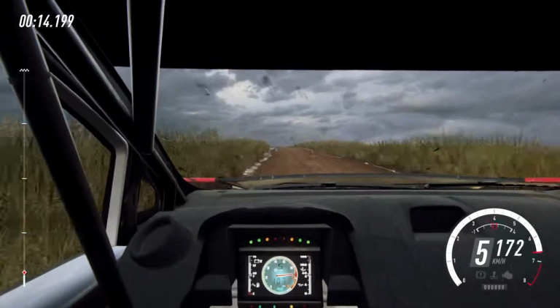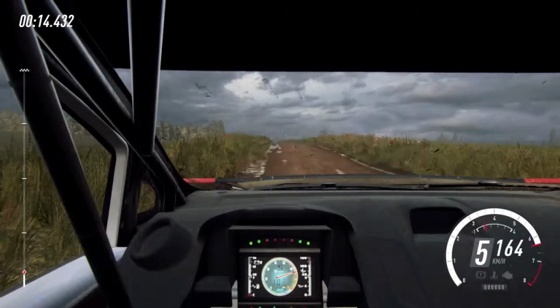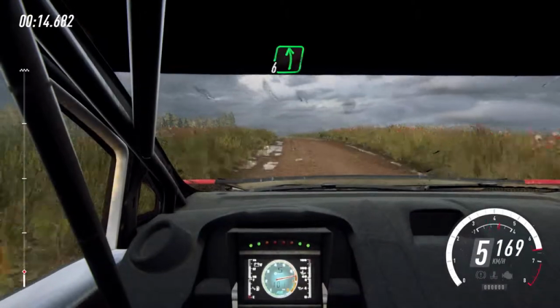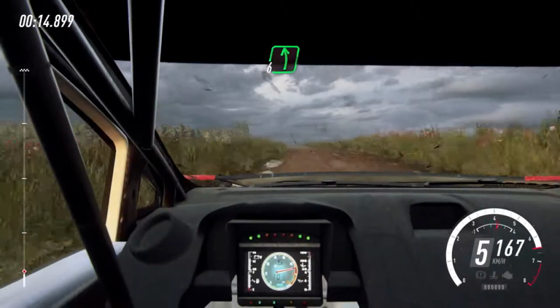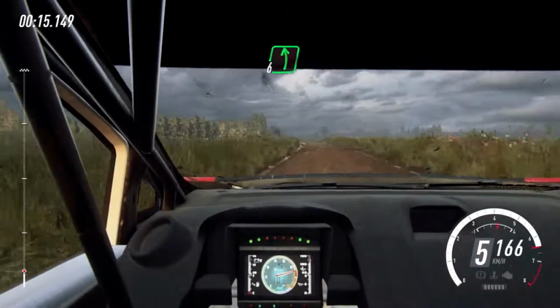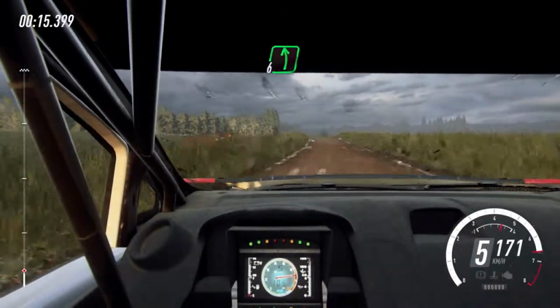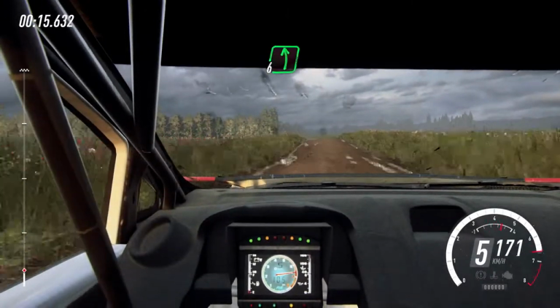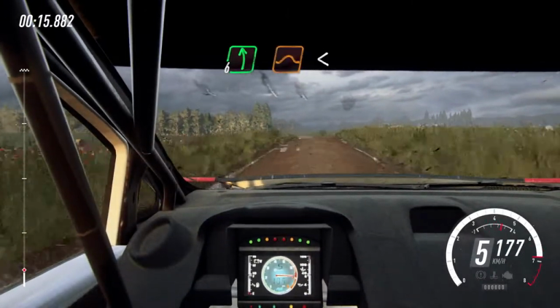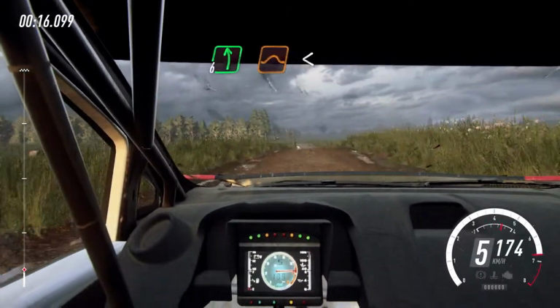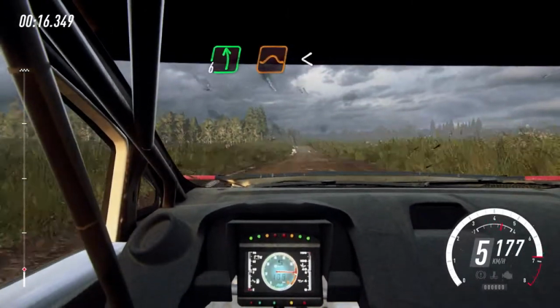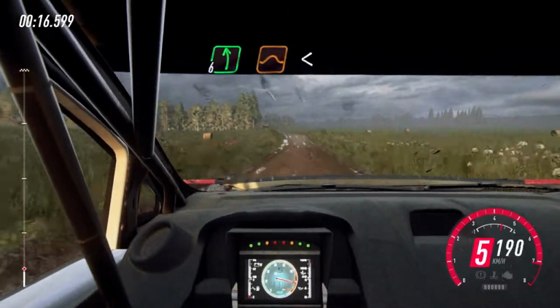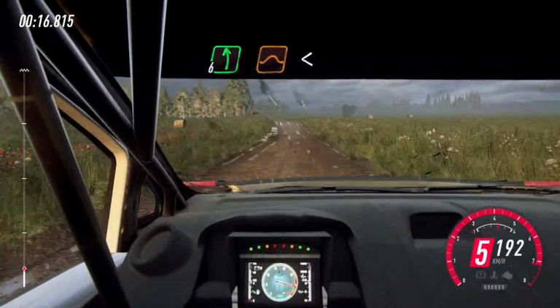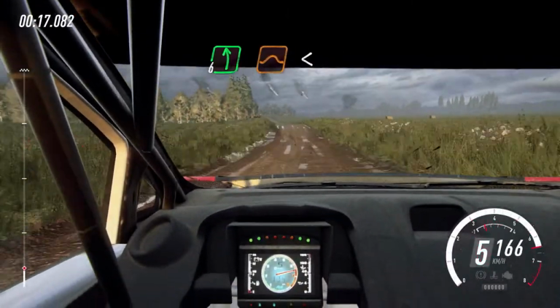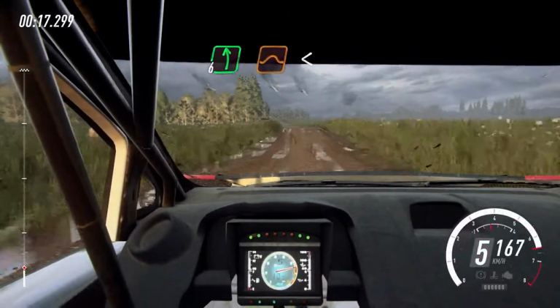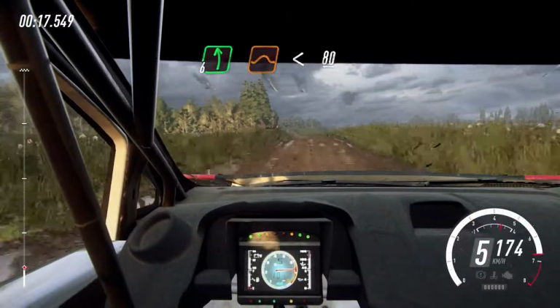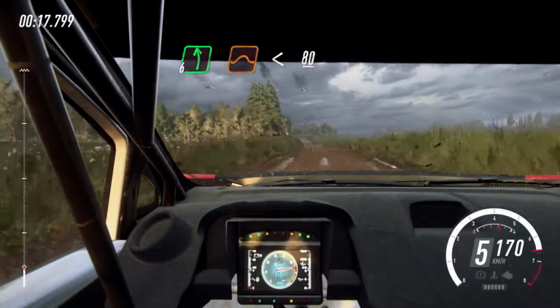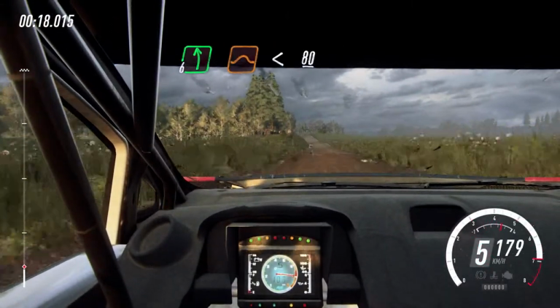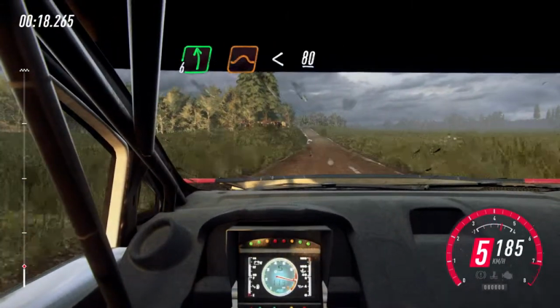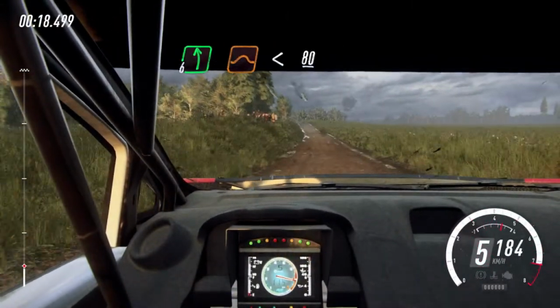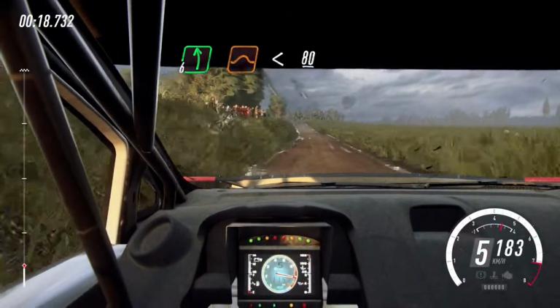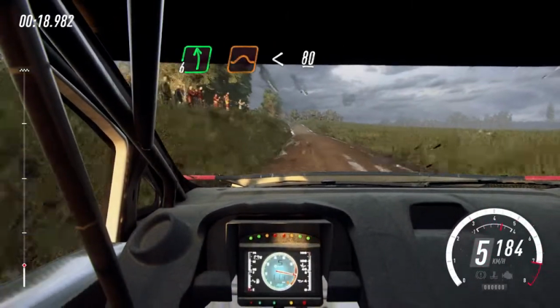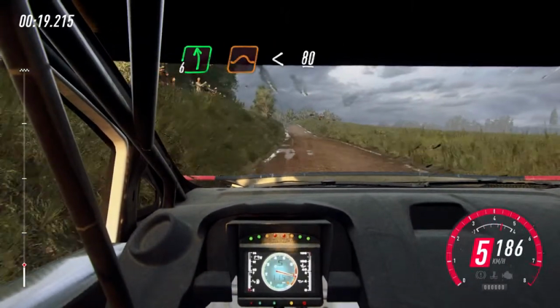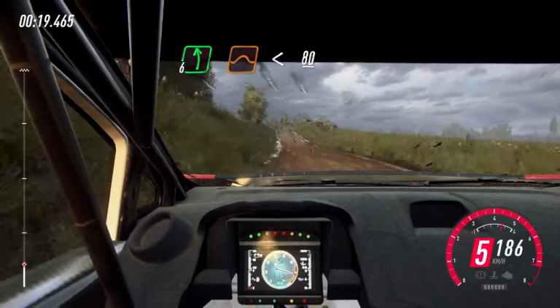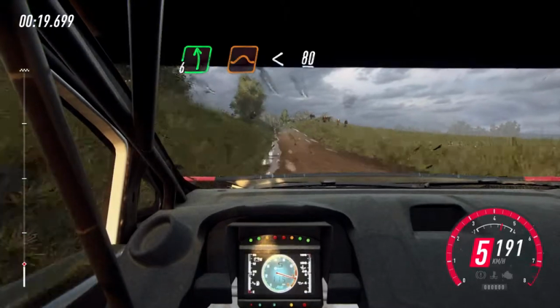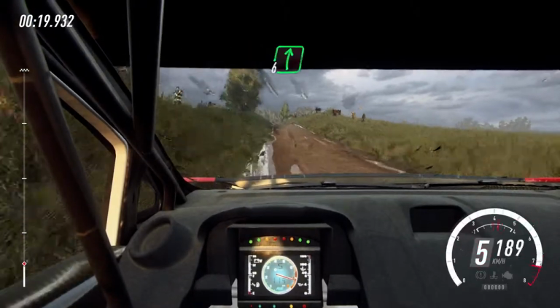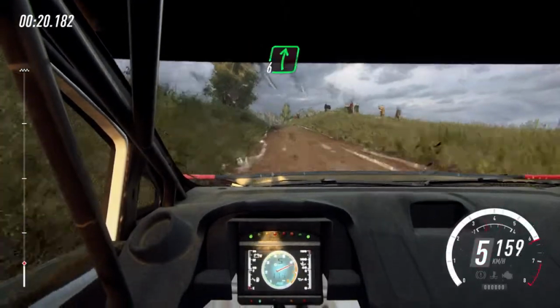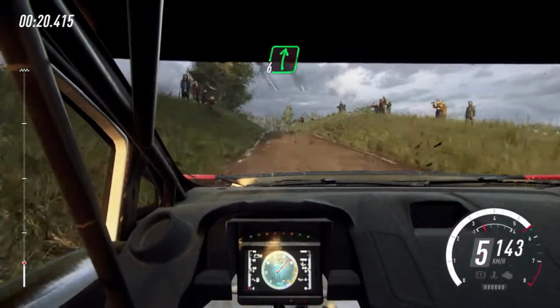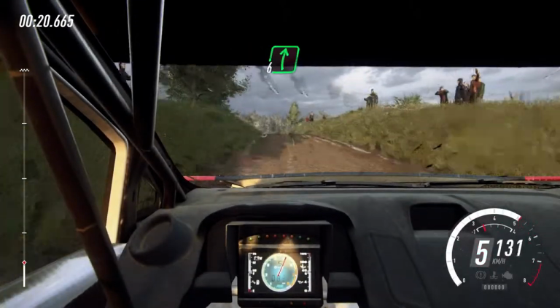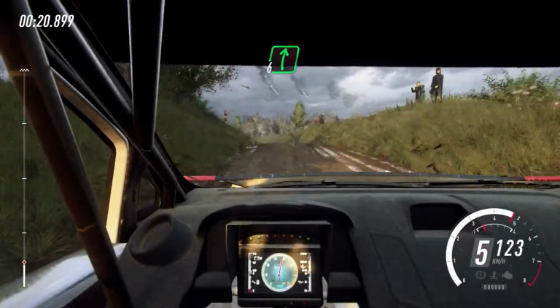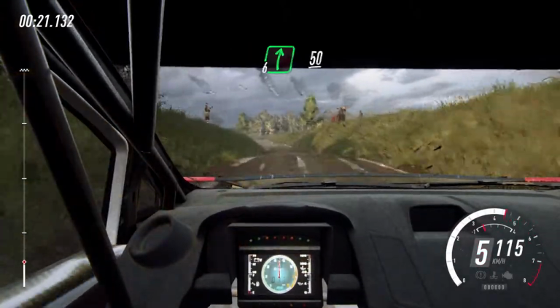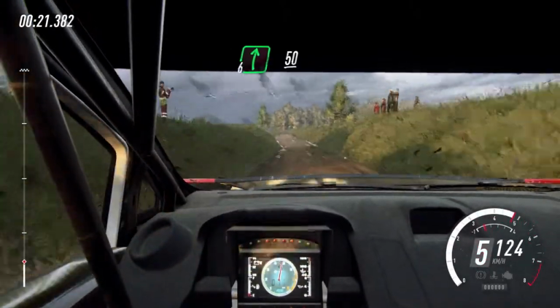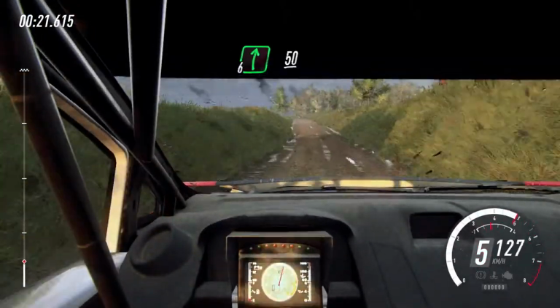6 left of a jump, opens long, 80. 6 right of a crest, 50.